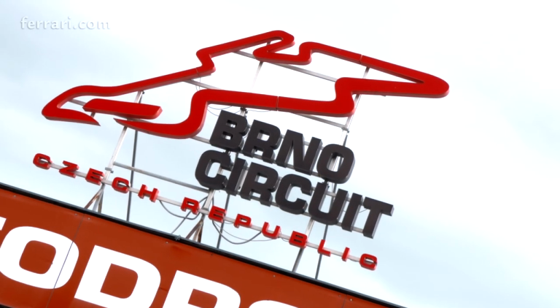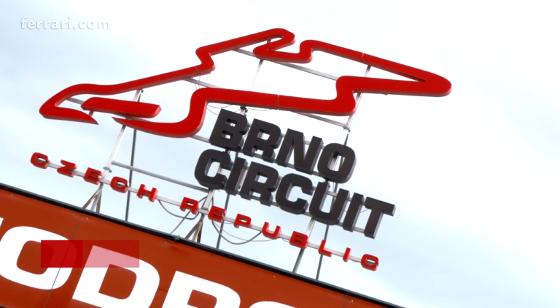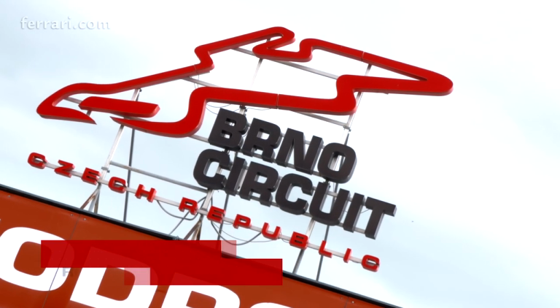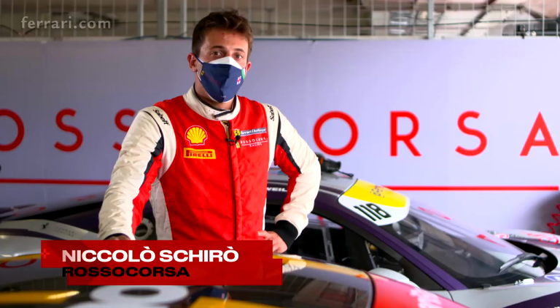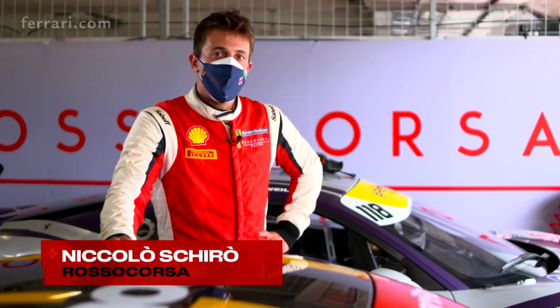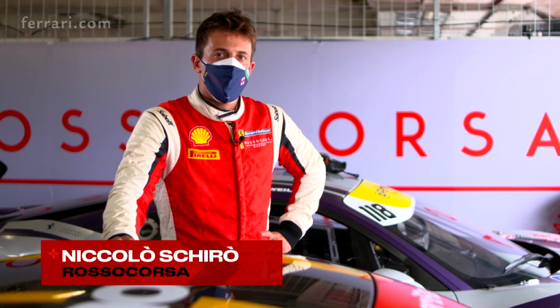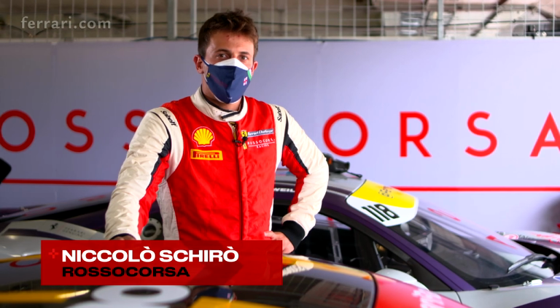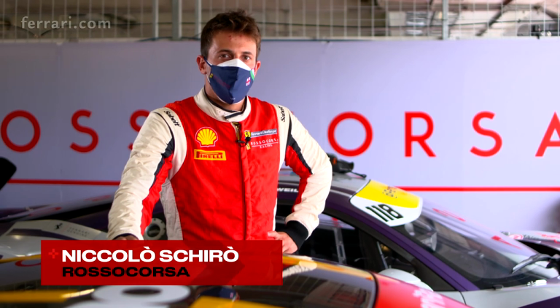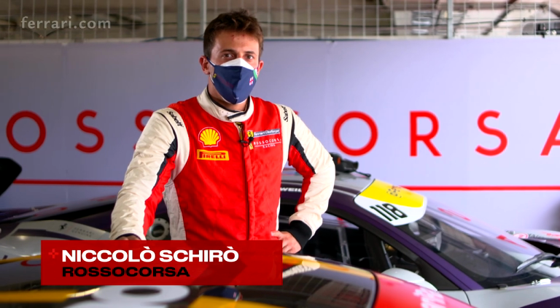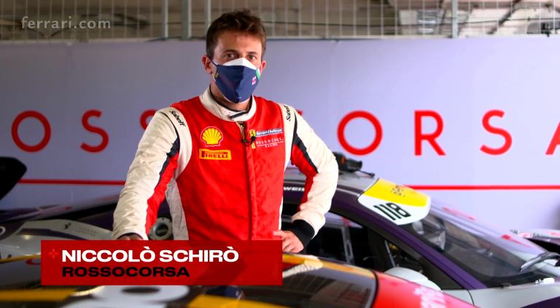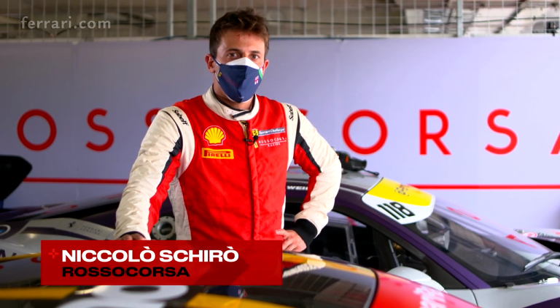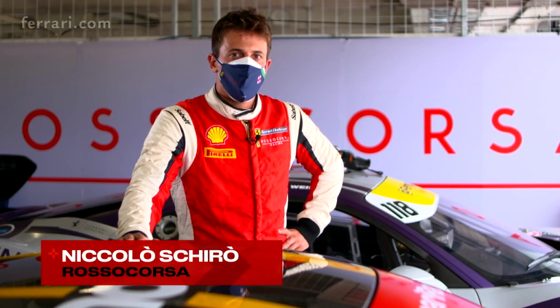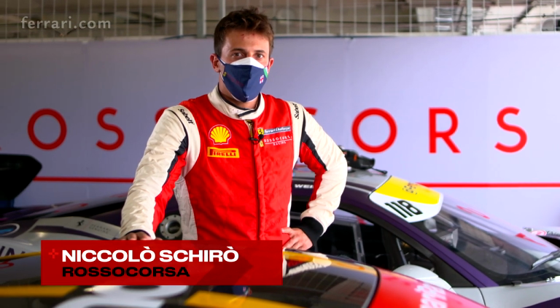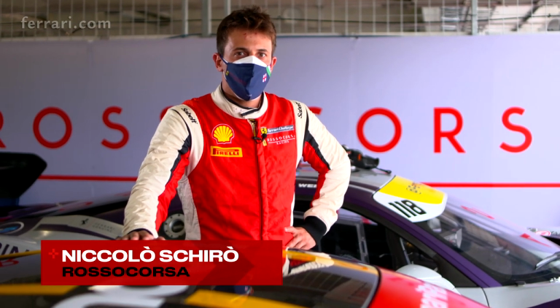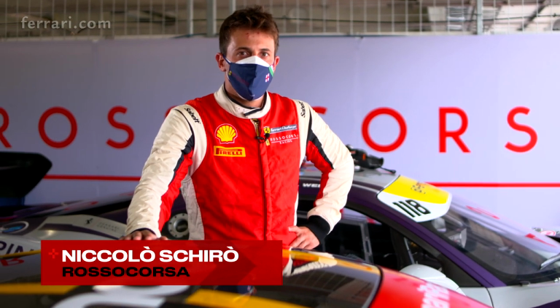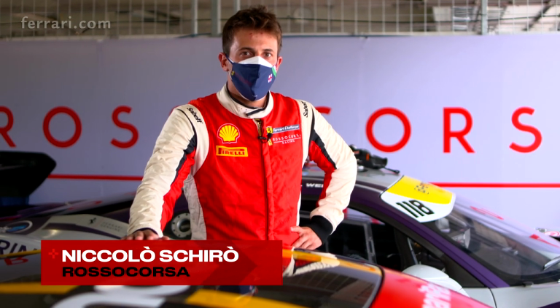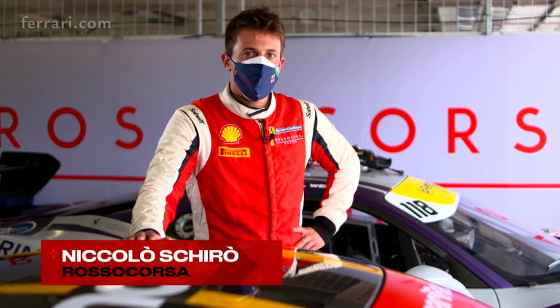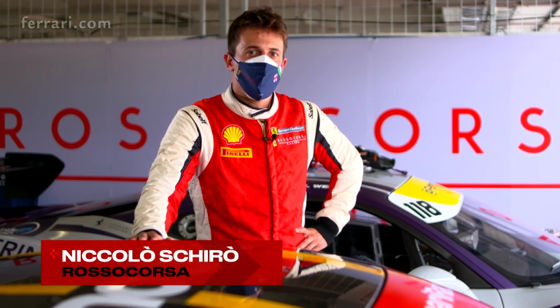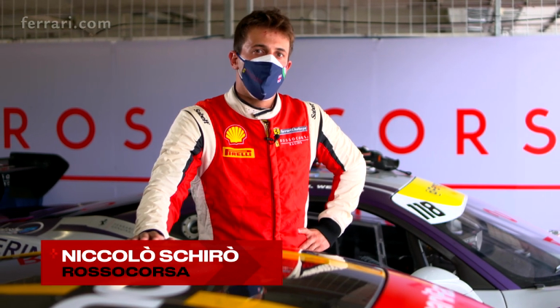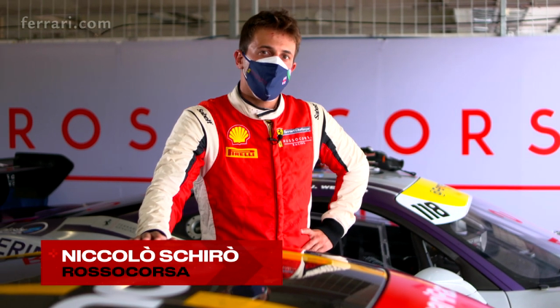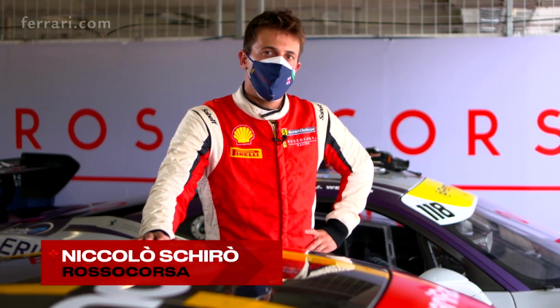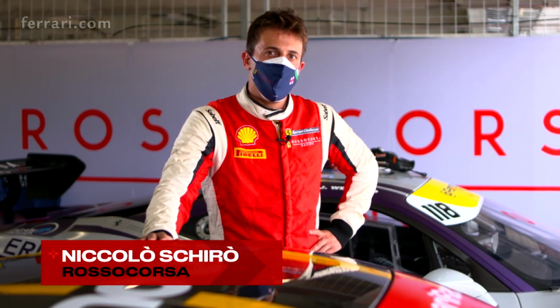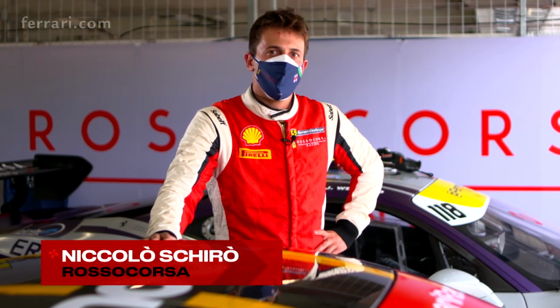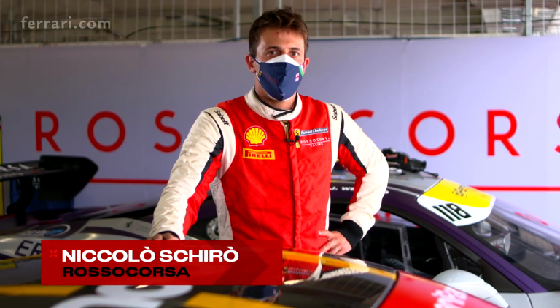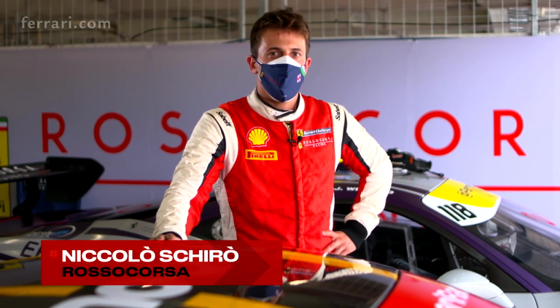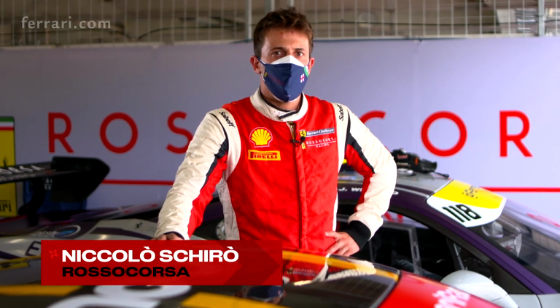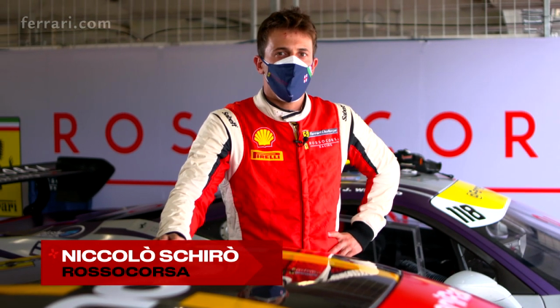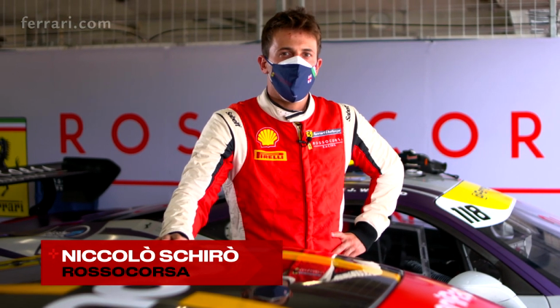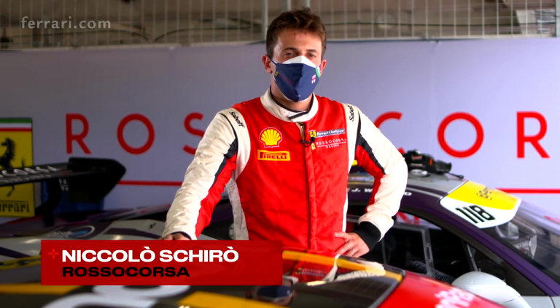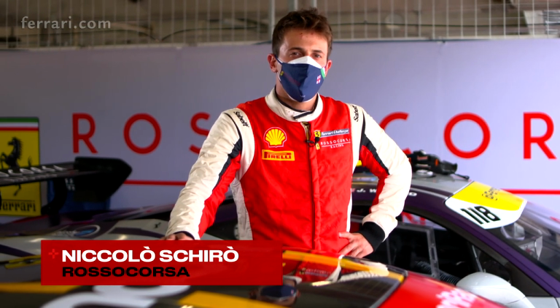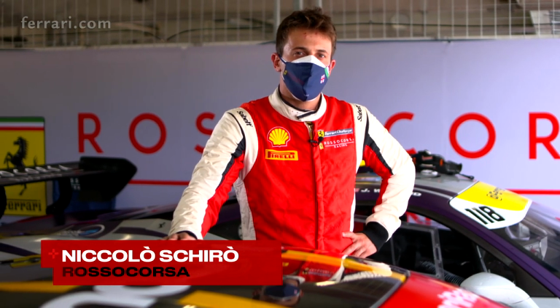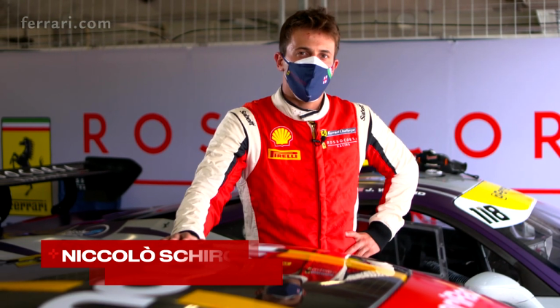Hello, I'm Nikolos Chirod, Rosso Corsa Racing. Let's come on board with me for a lap around Bernal Circuit.